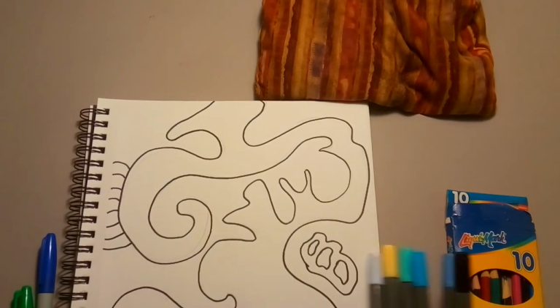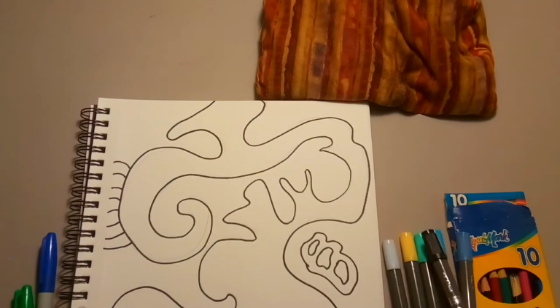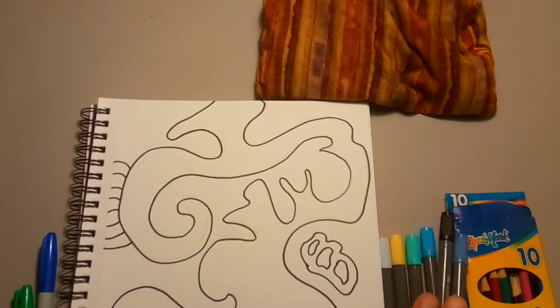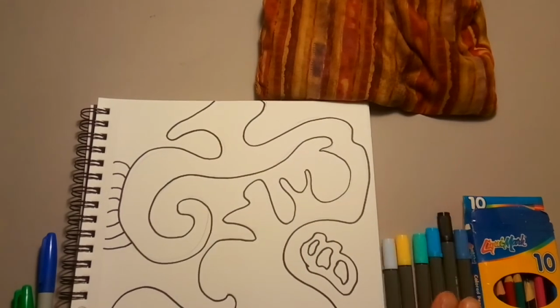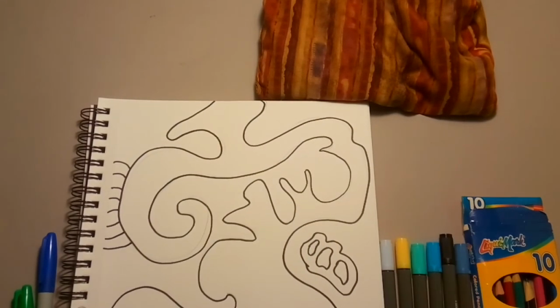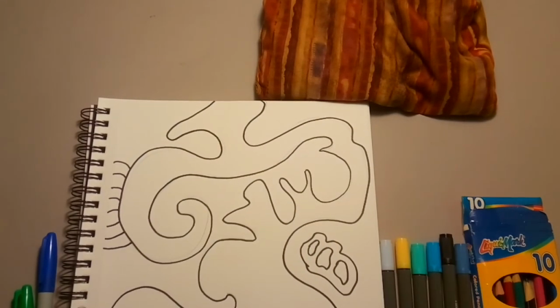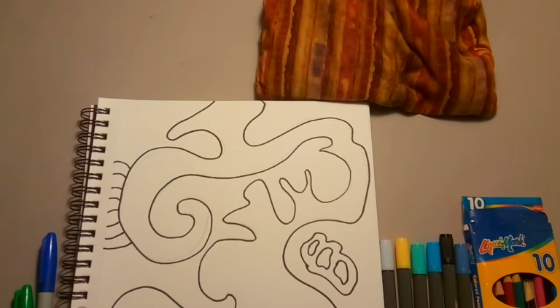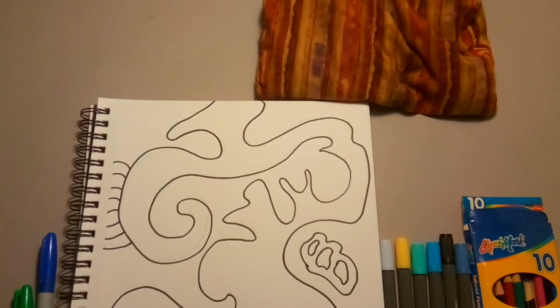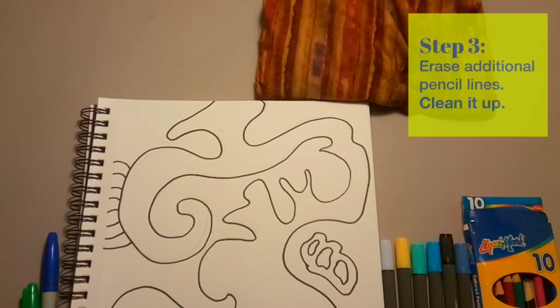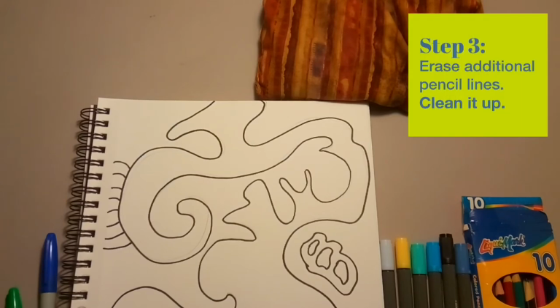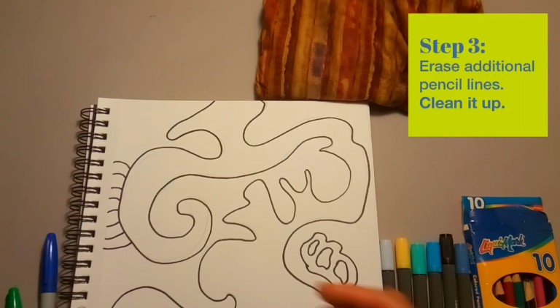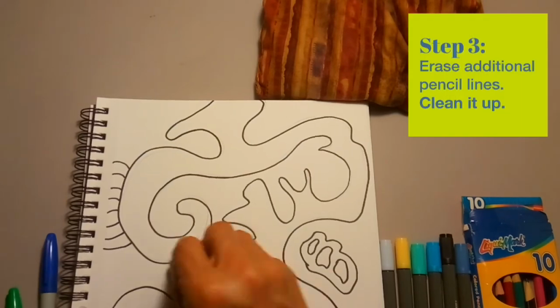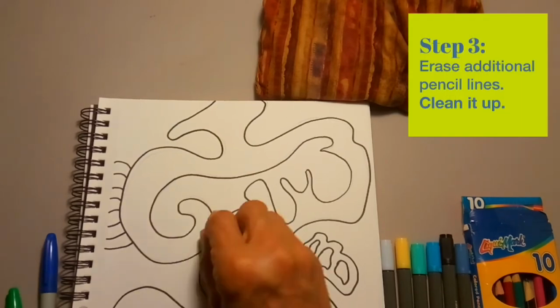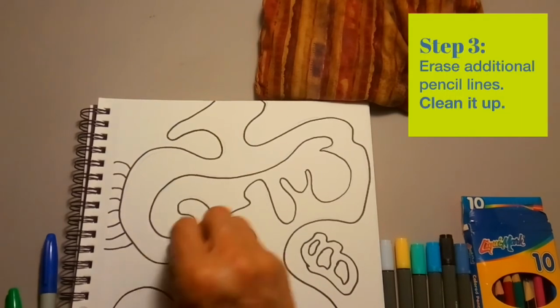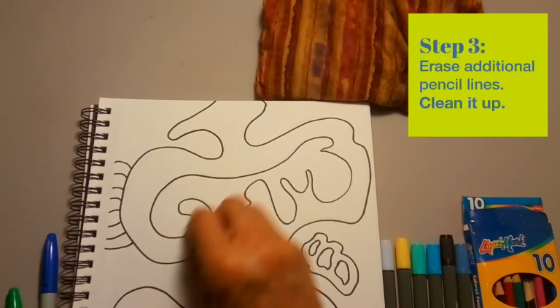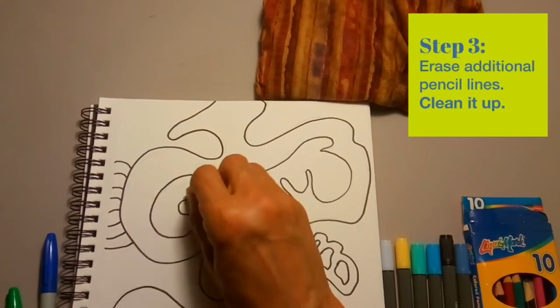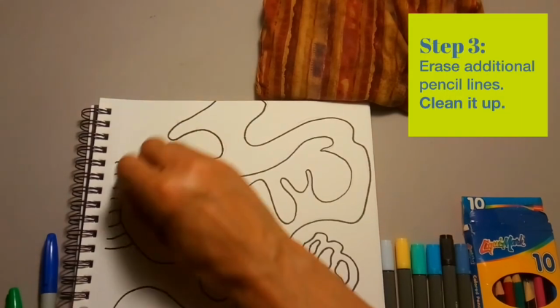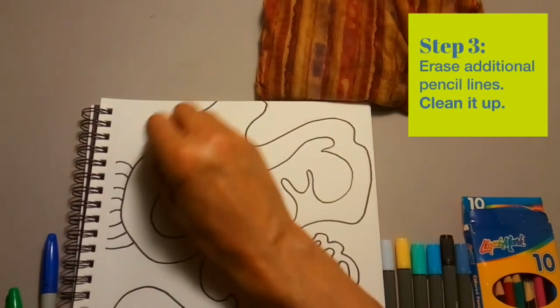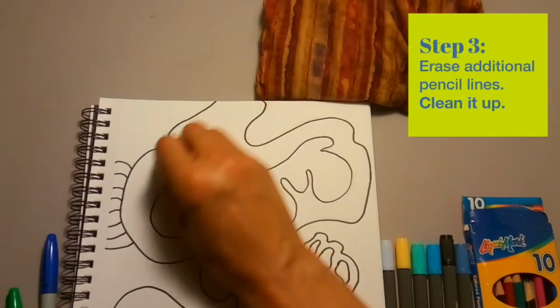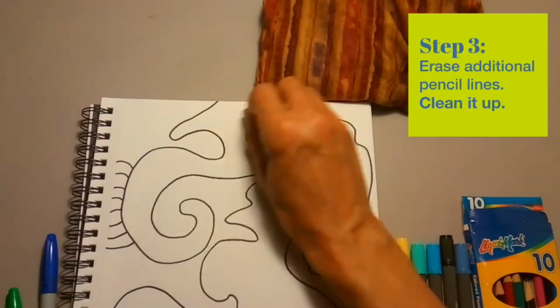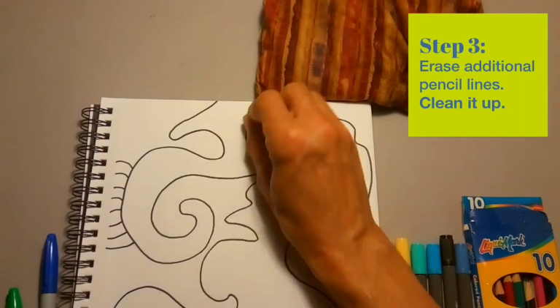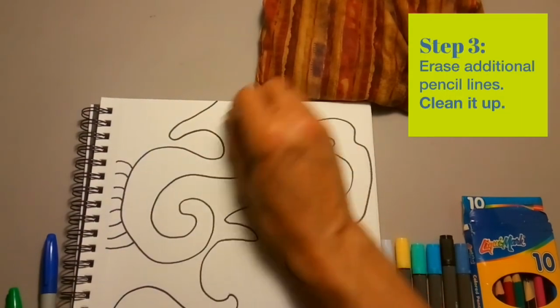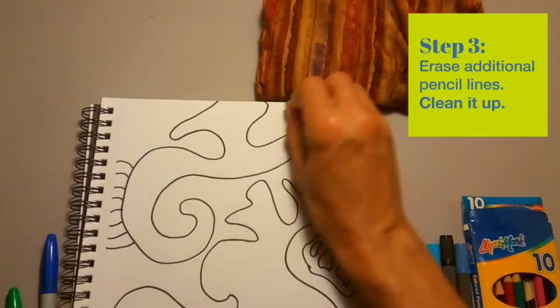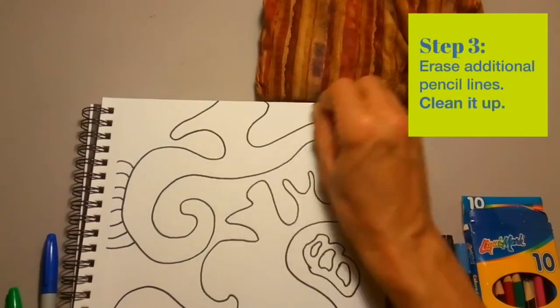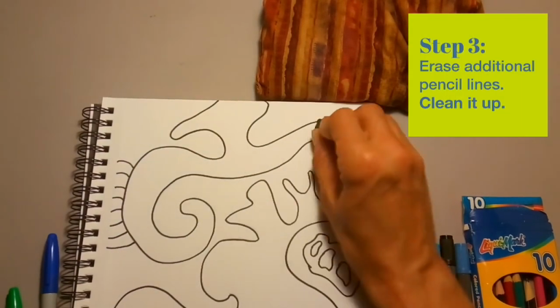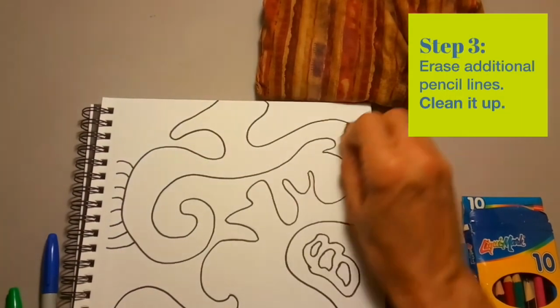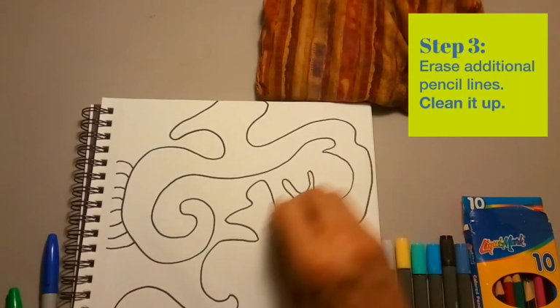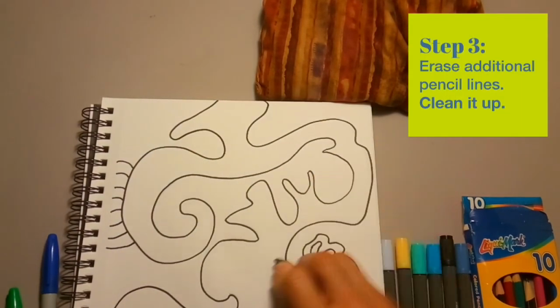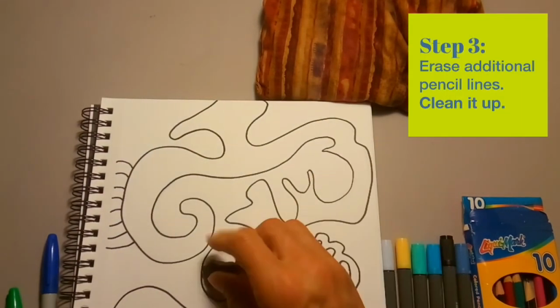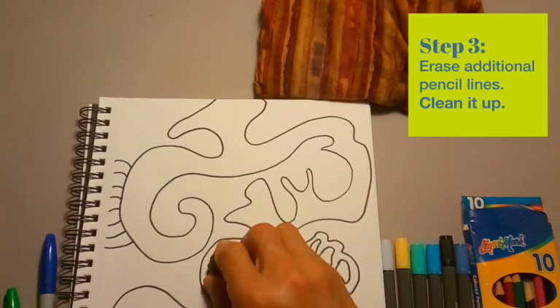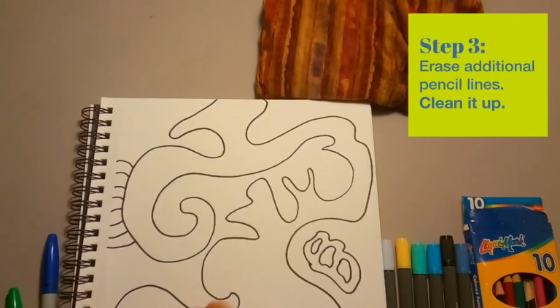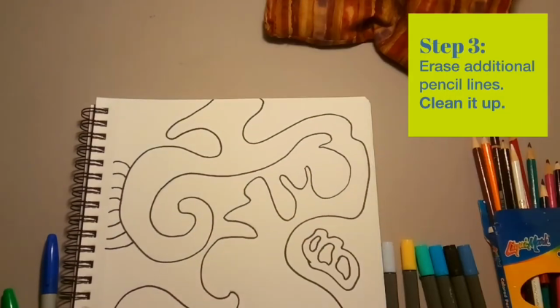Once you've got that done, erase away any of the extra pencil marks that you can see to clean the image up a bit.